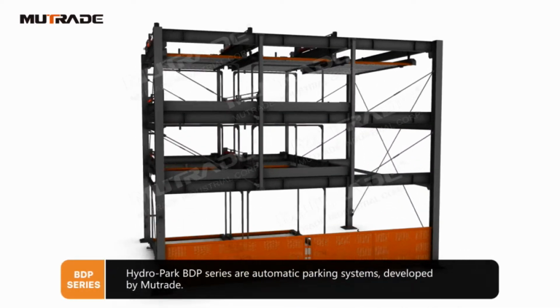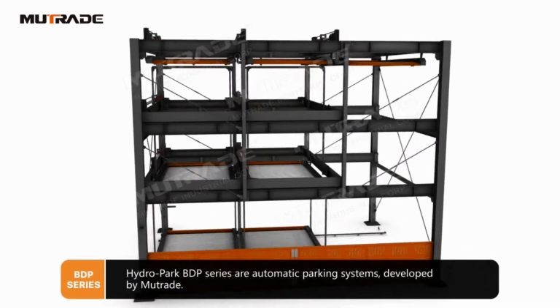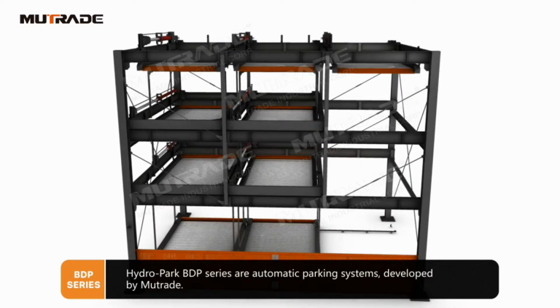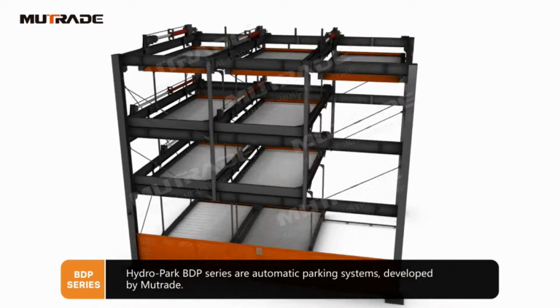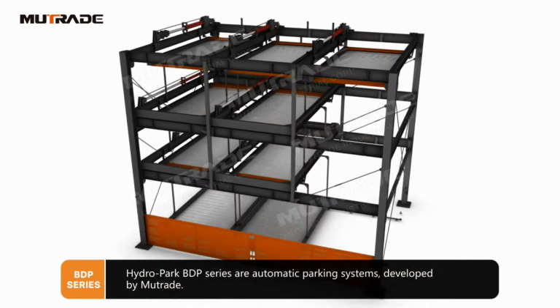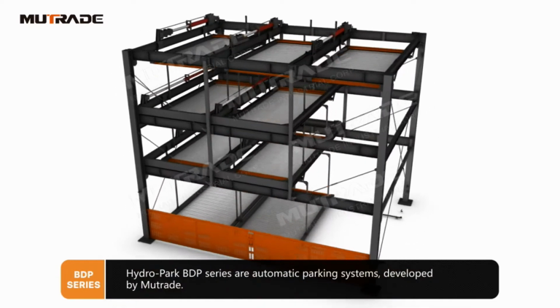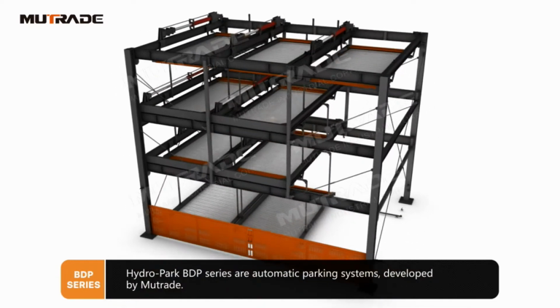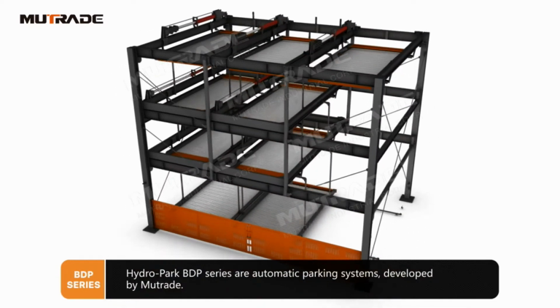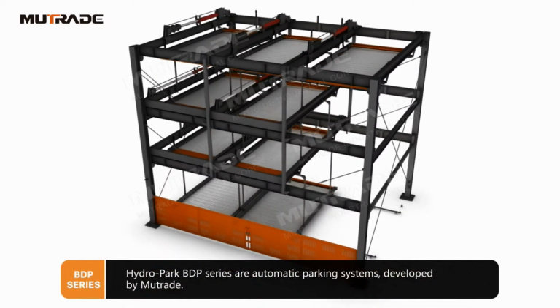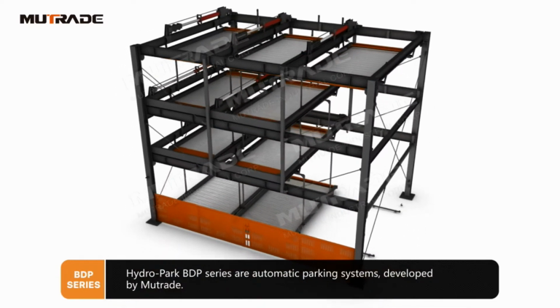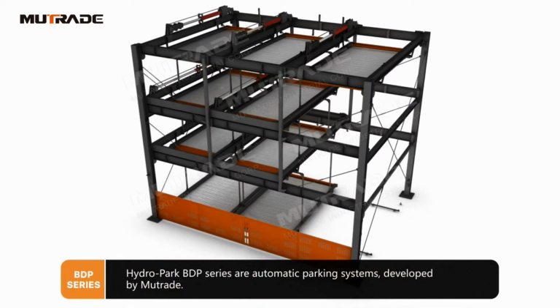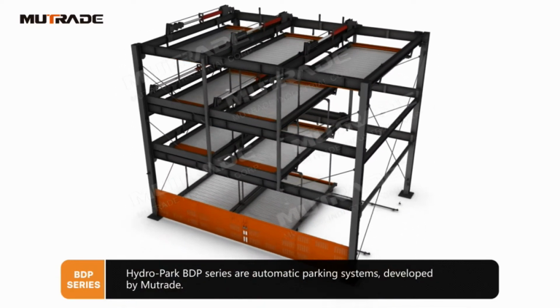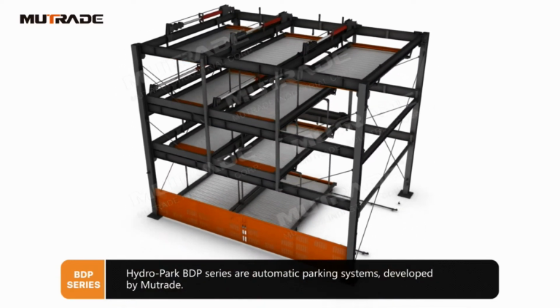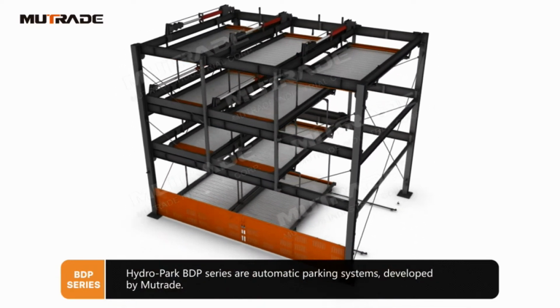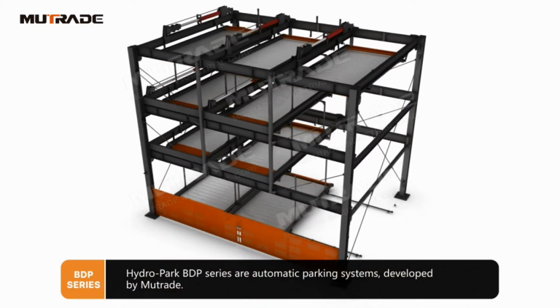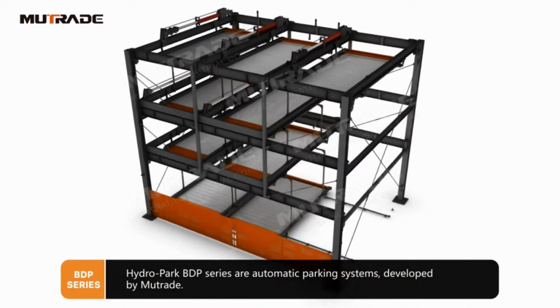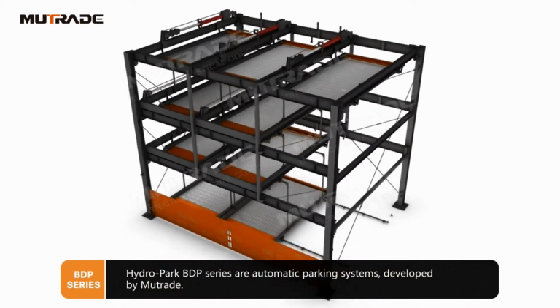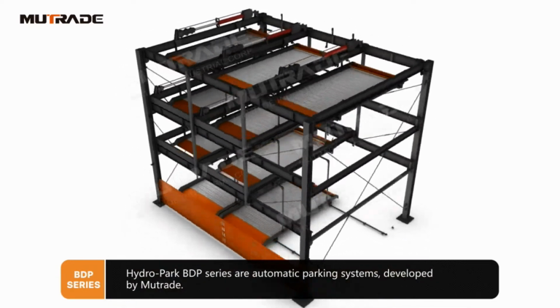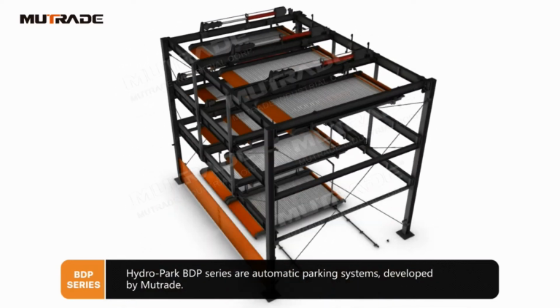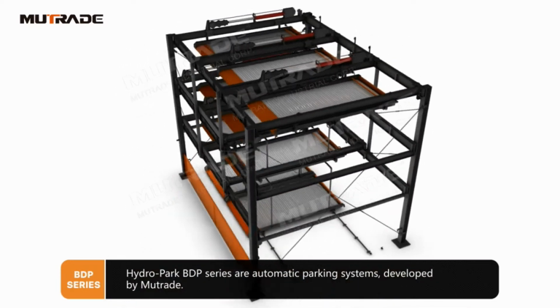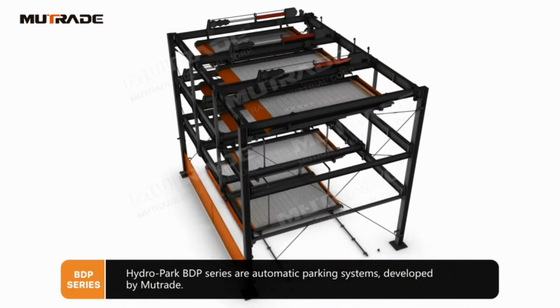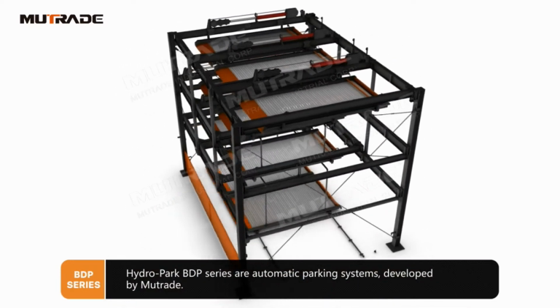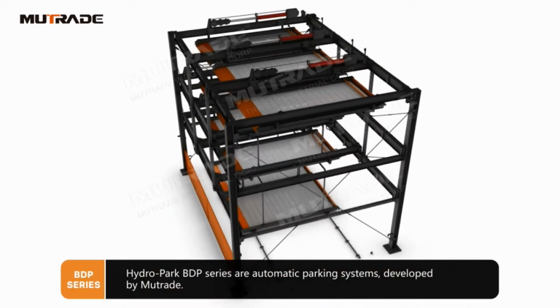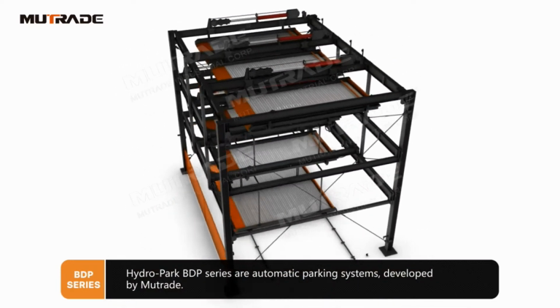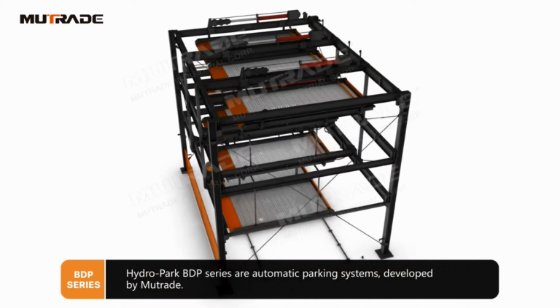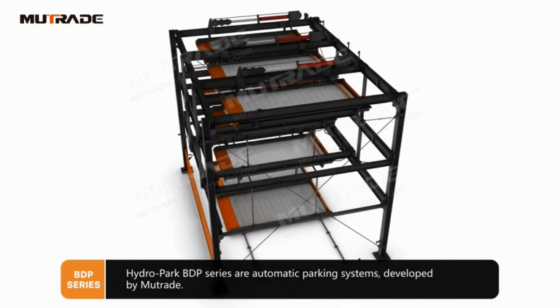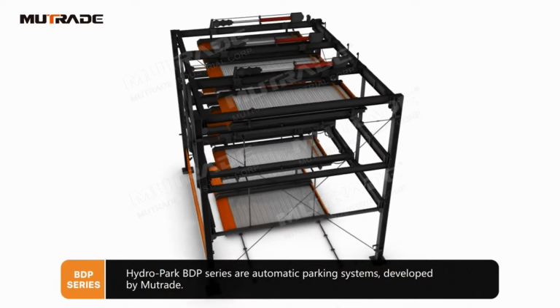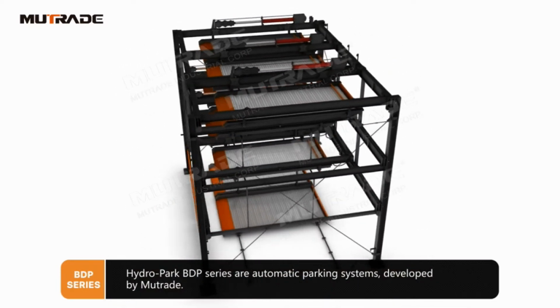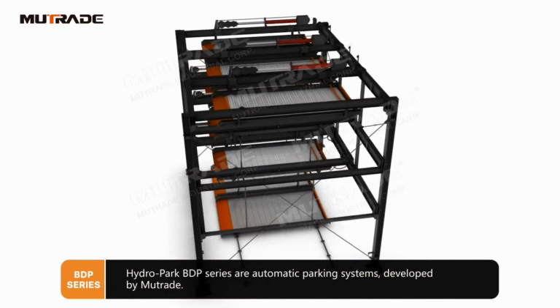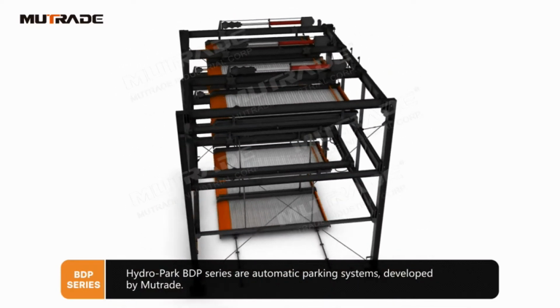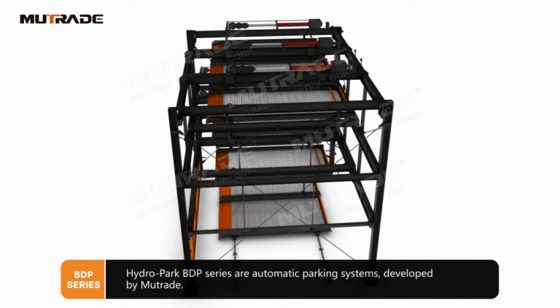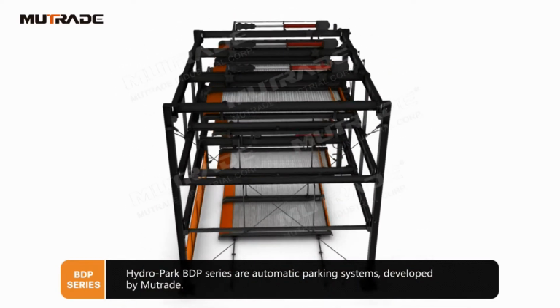Hydro Park BDP Series are automatic parking systems developed by Mutrade.